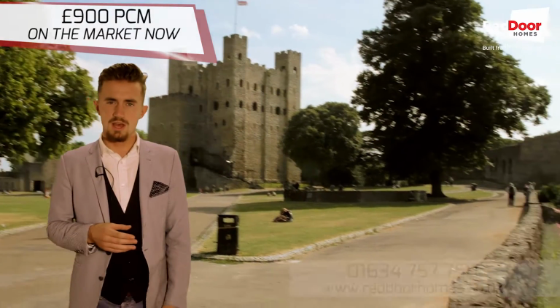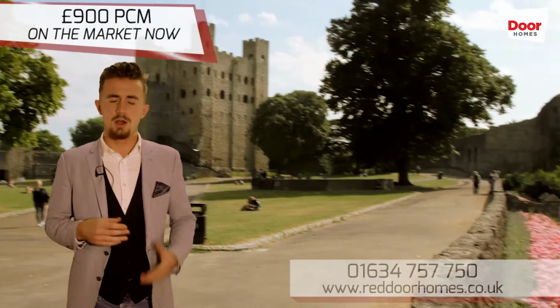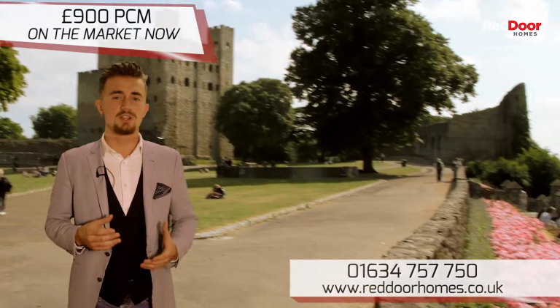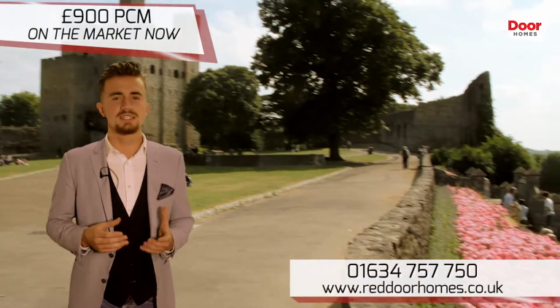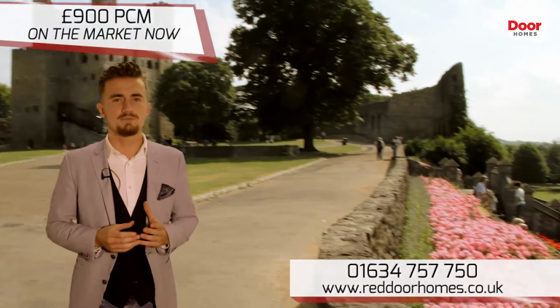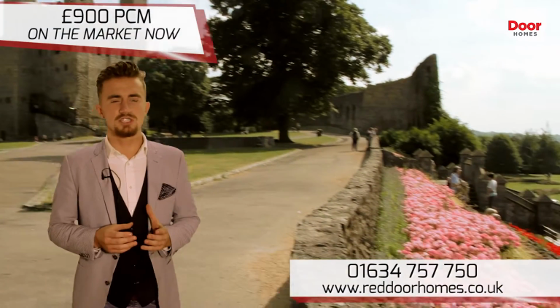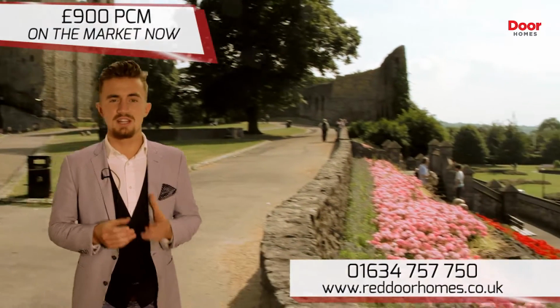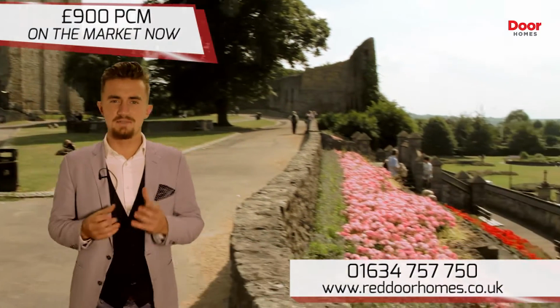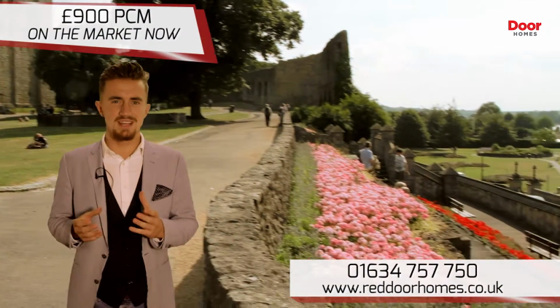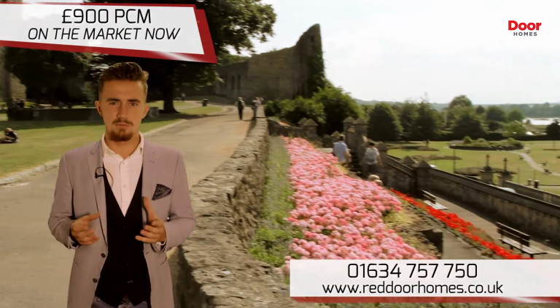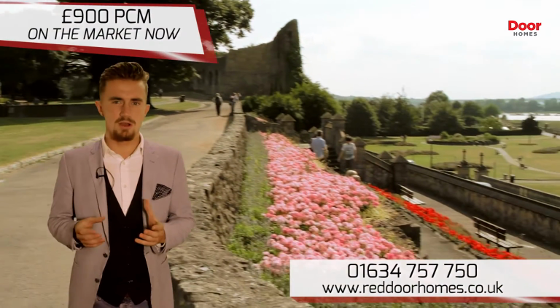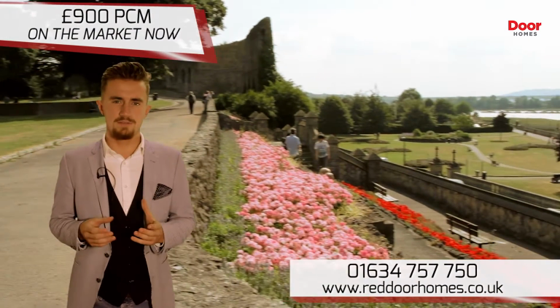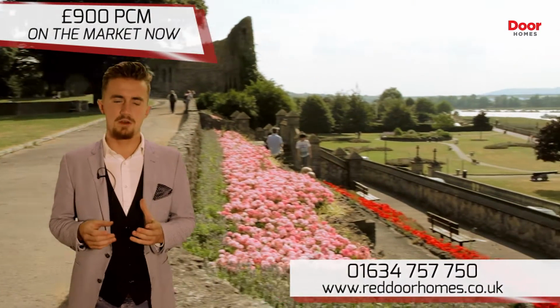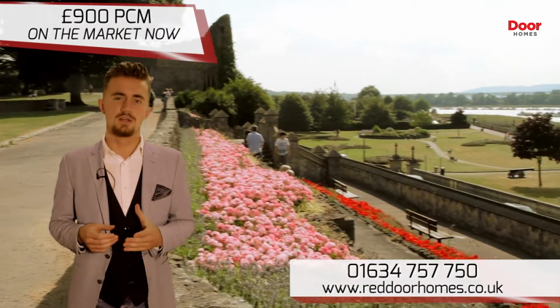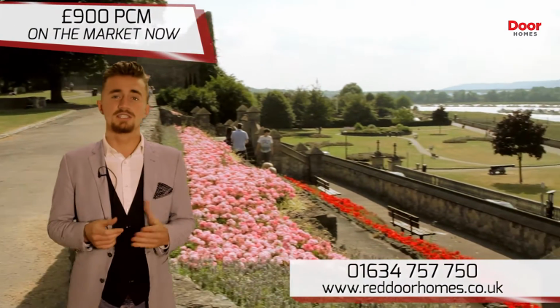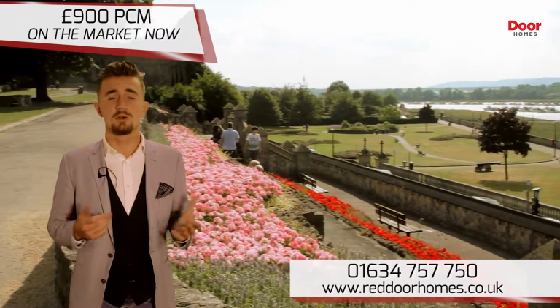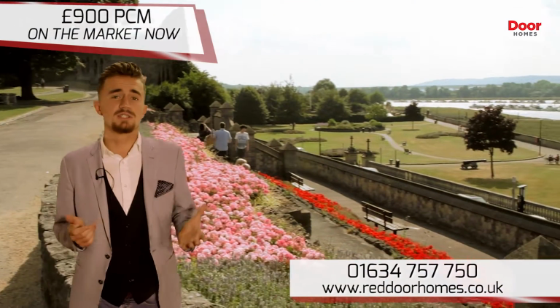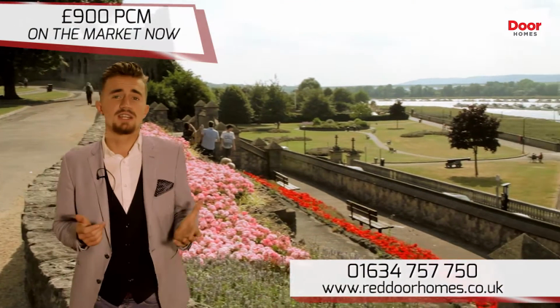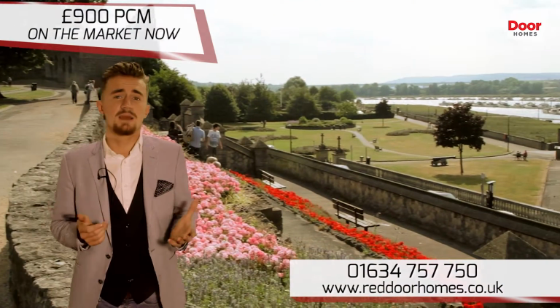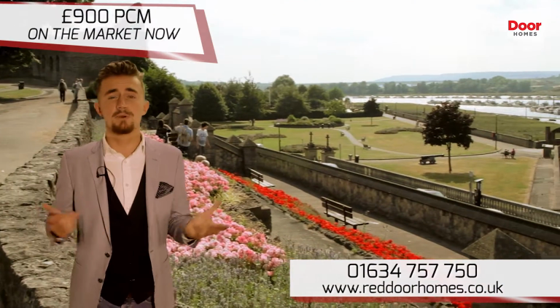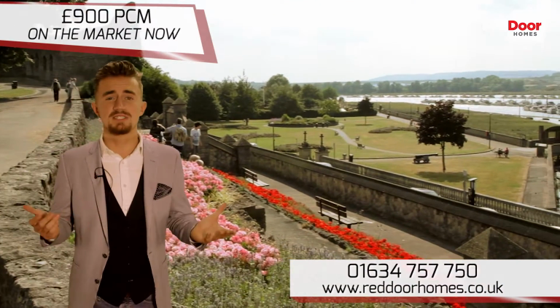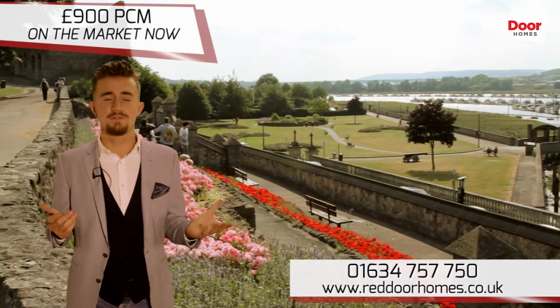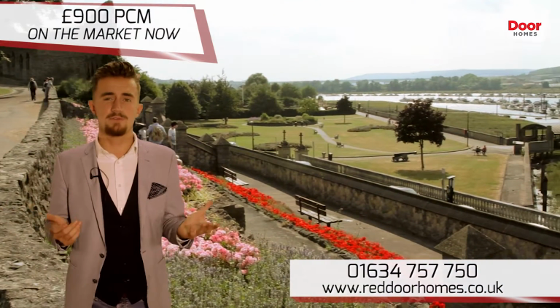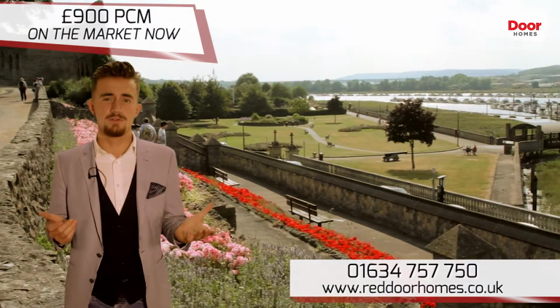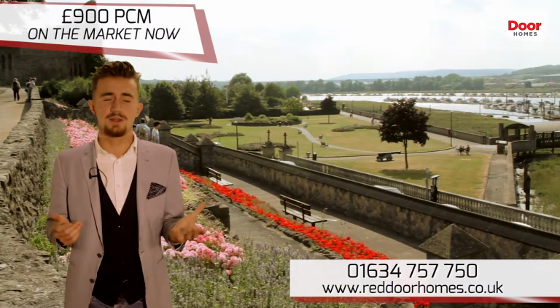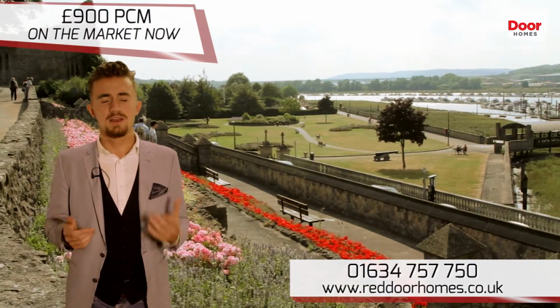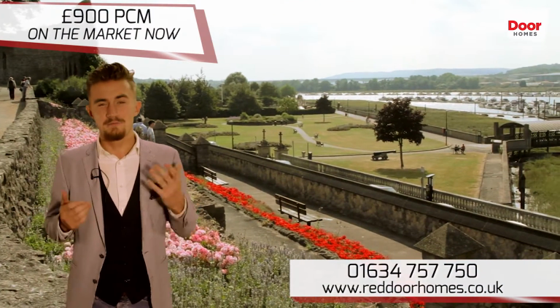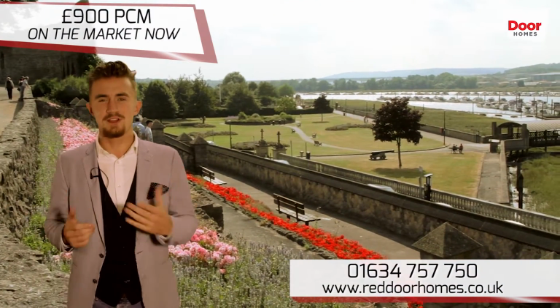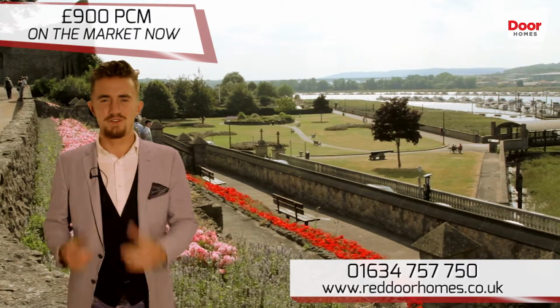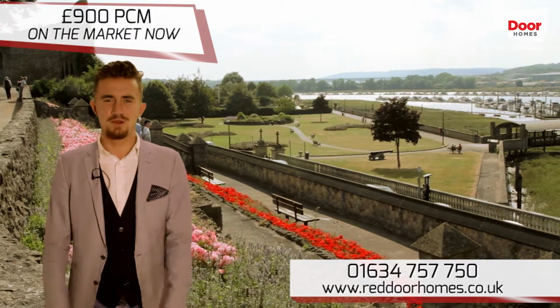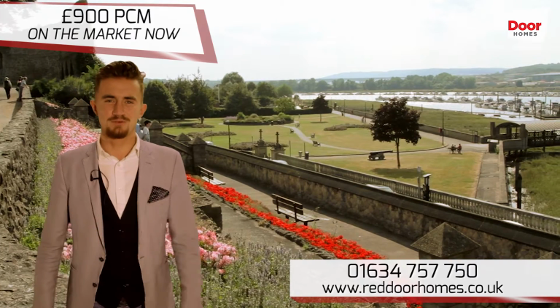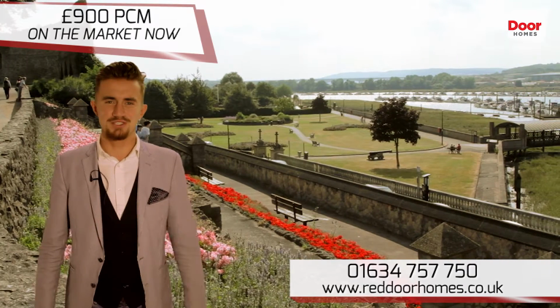Homes like this in Rochester never stay on the market for long, so call us today and book yourself in for a viewing. Thank you very much for watching.